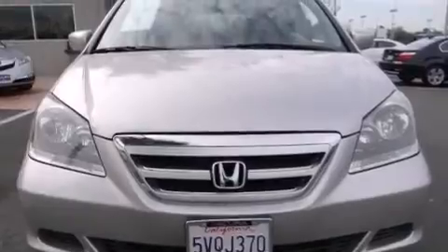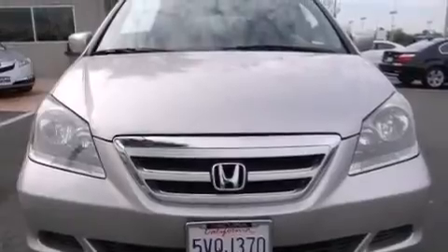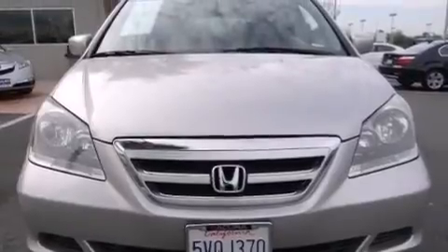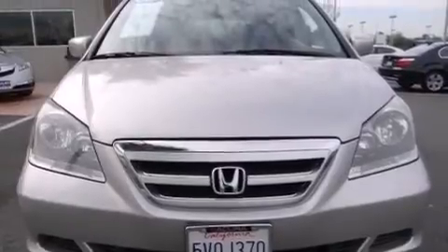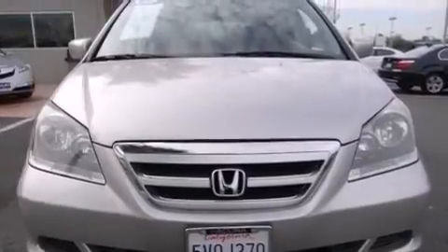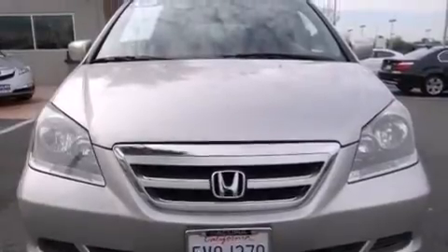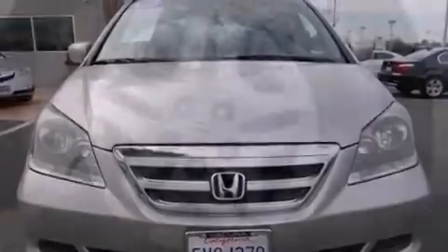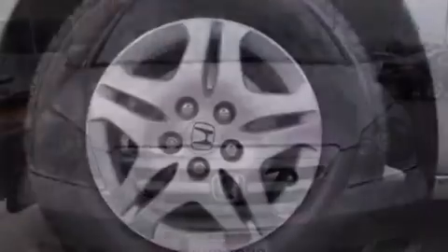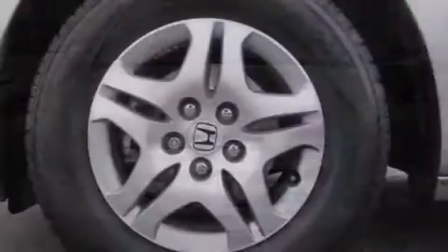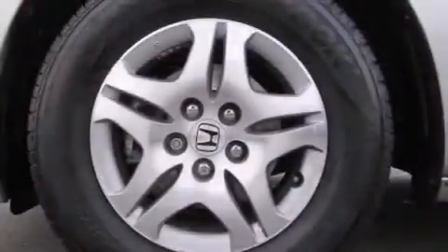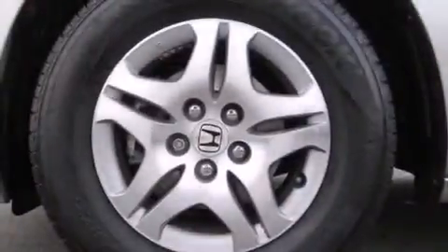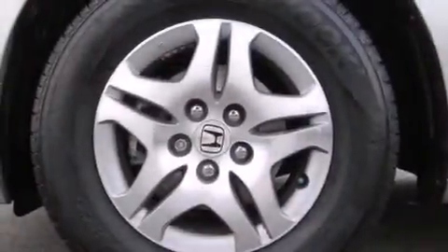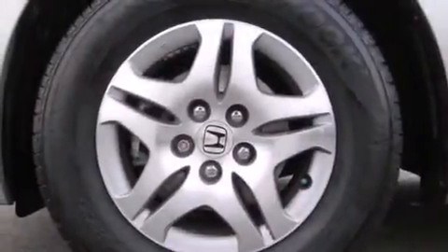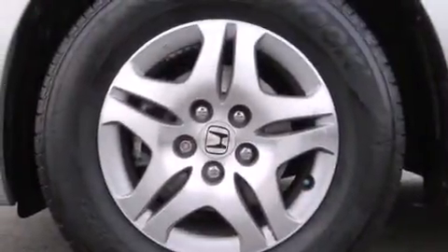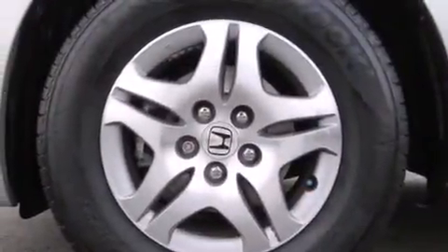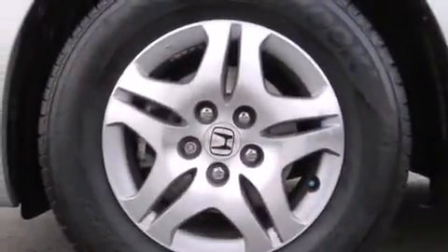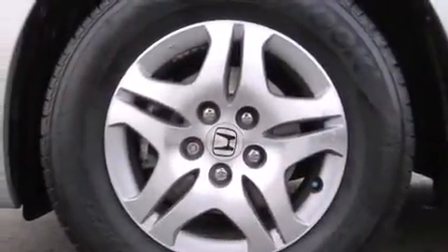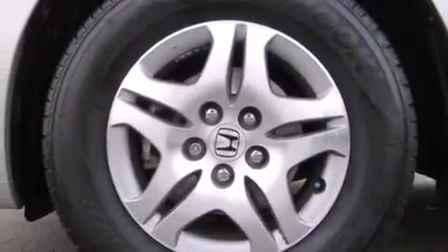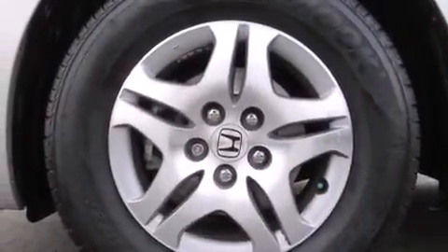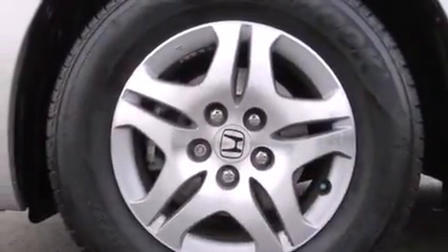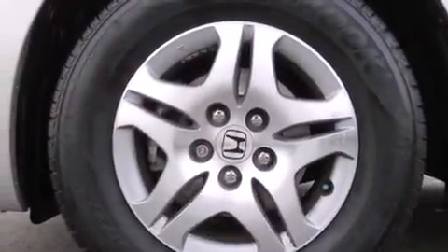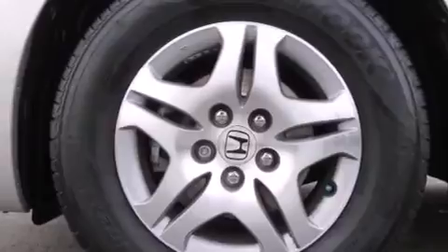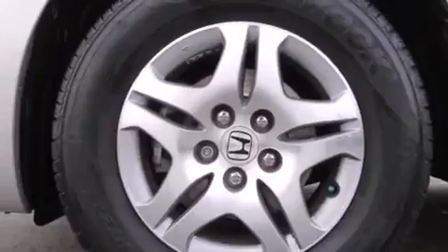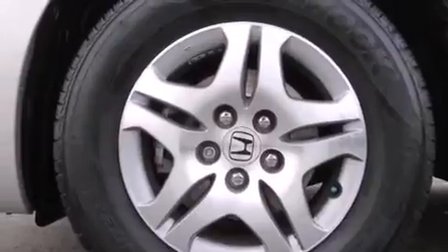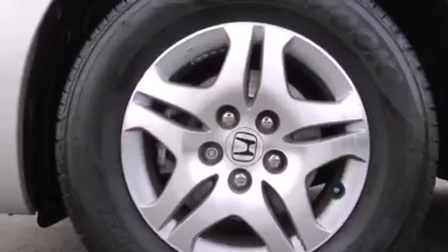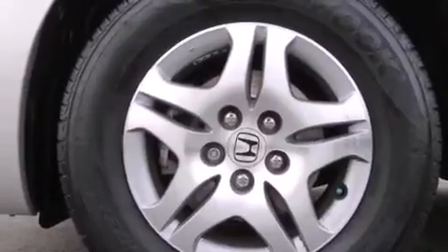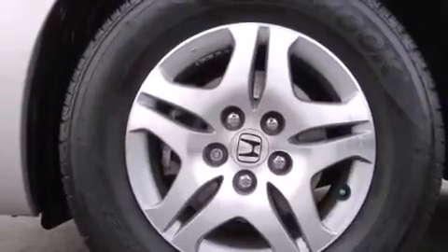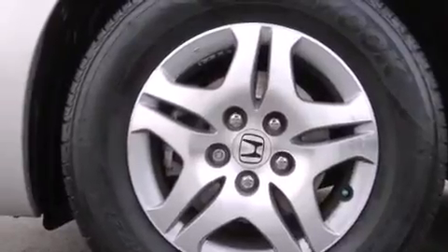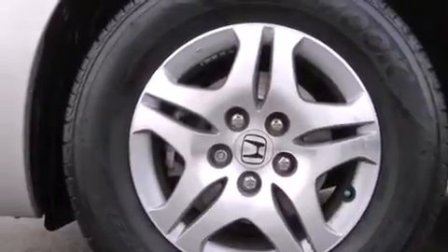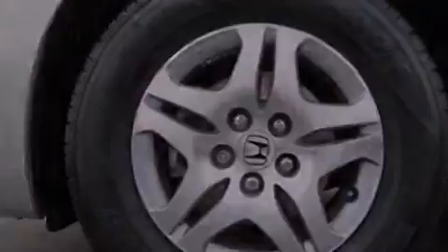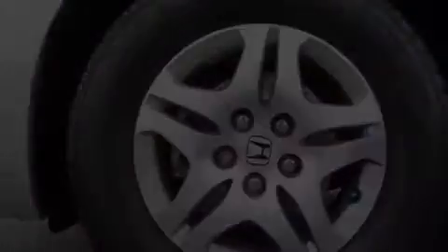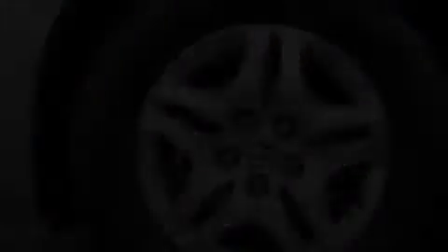Front side impact airbags, rear seat childproof door locks, full power accessories, and a rear window defroster are also included.